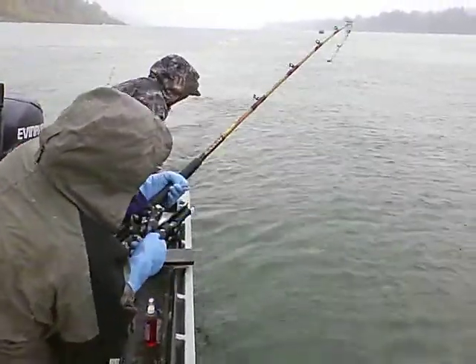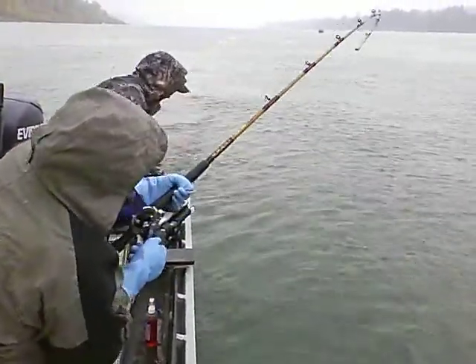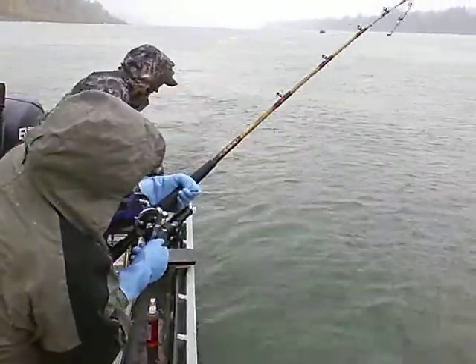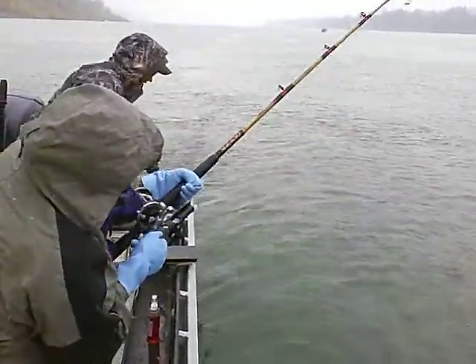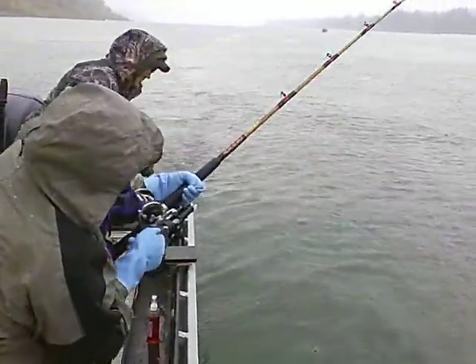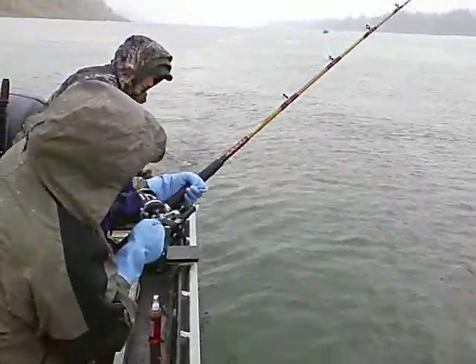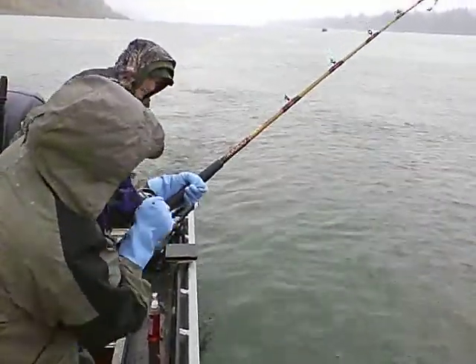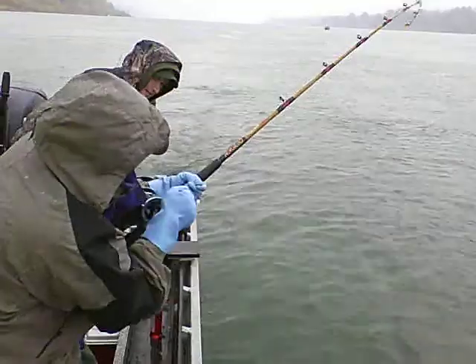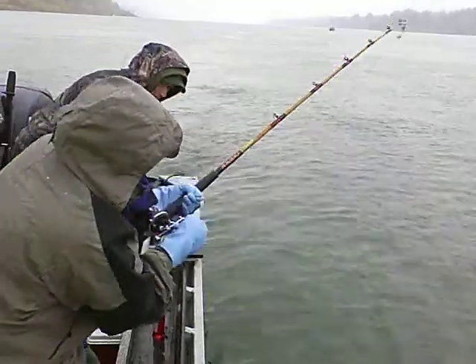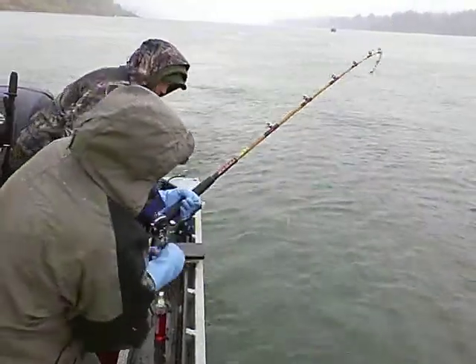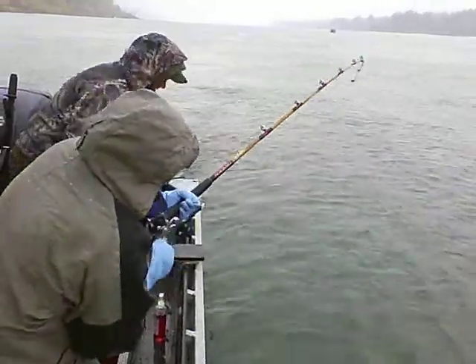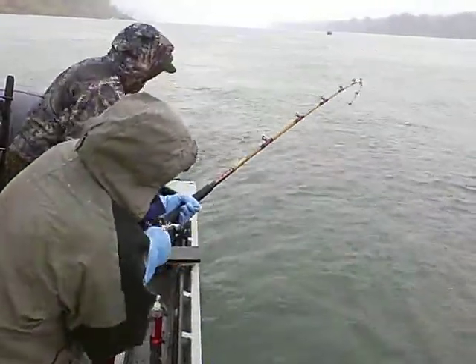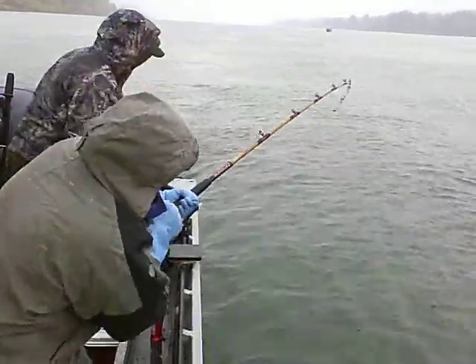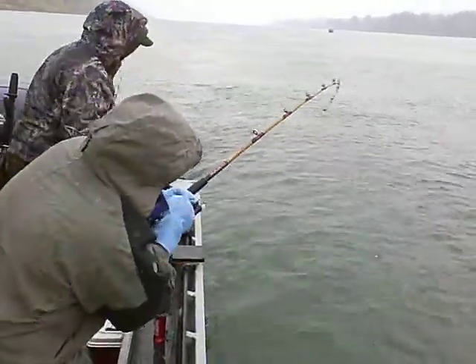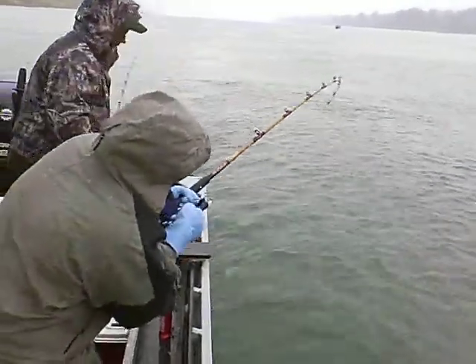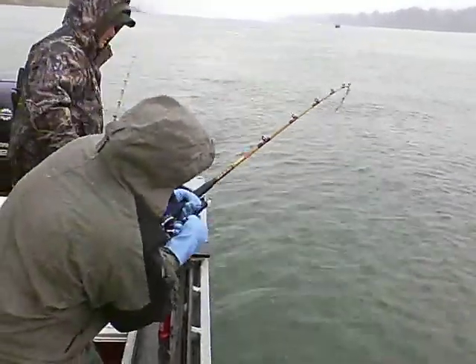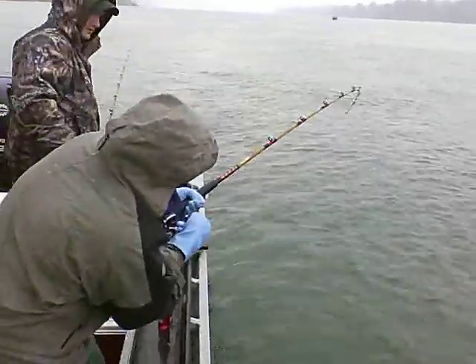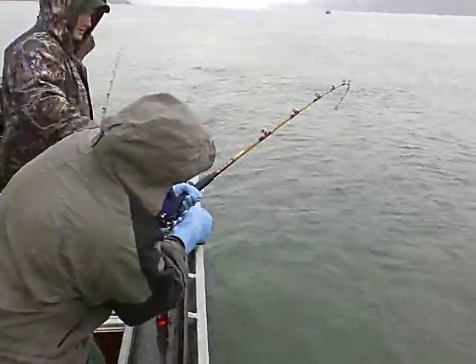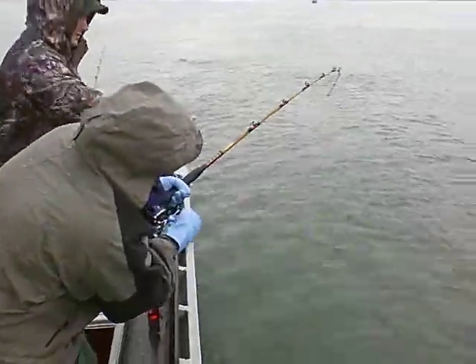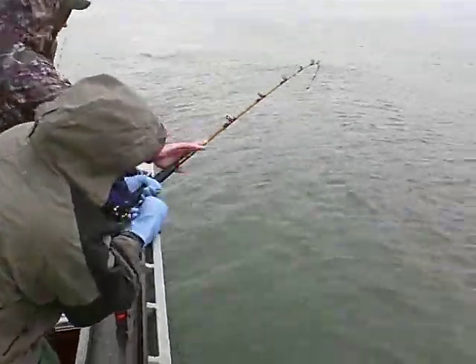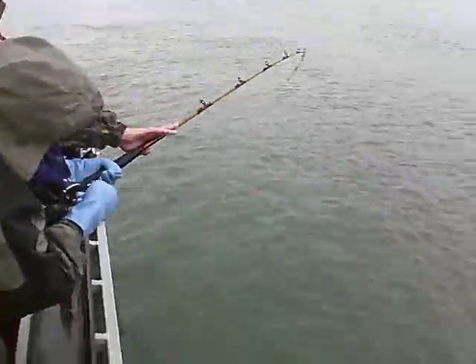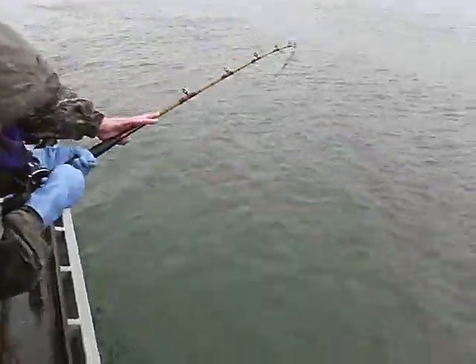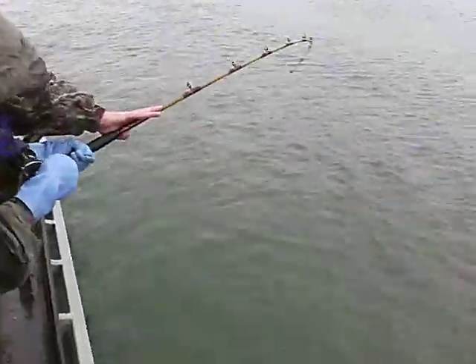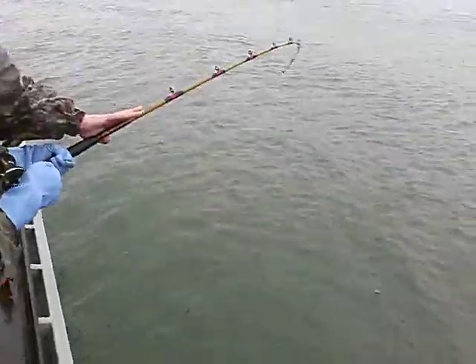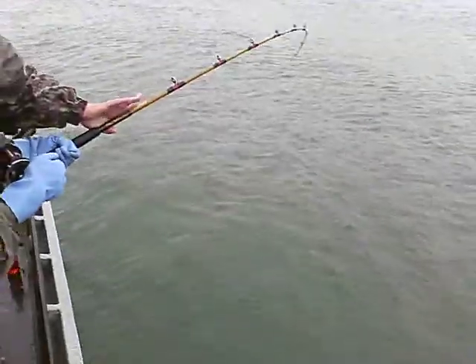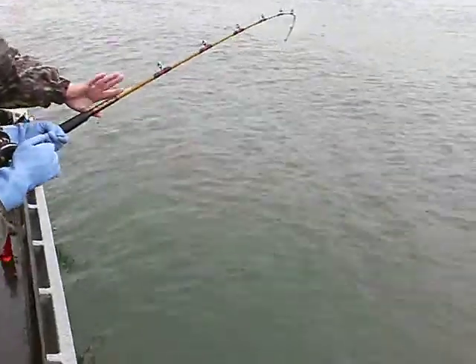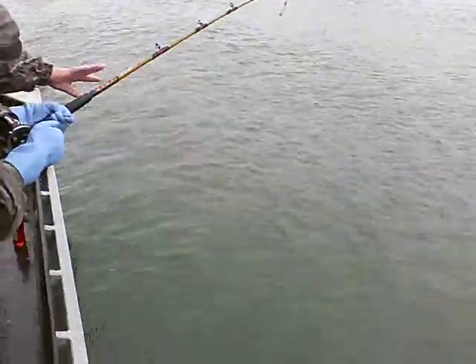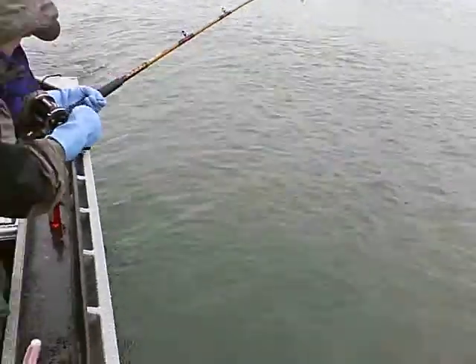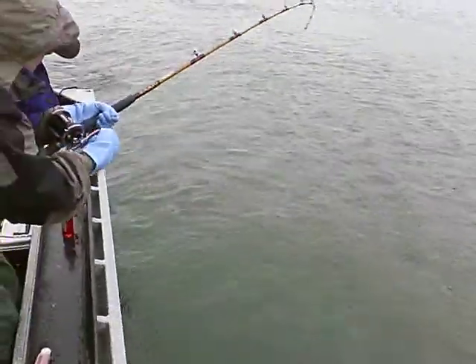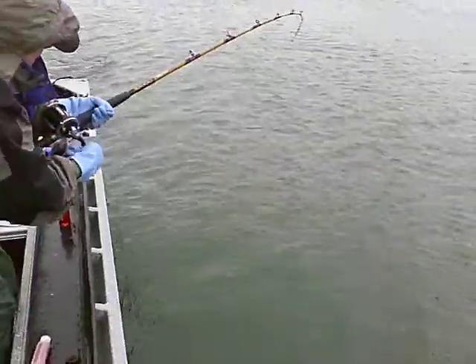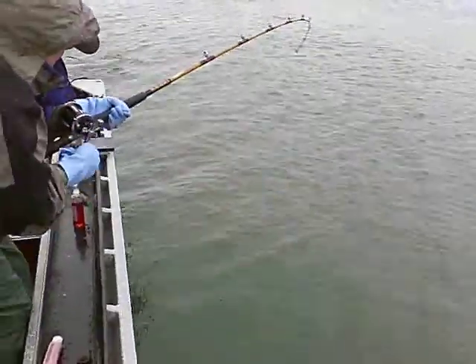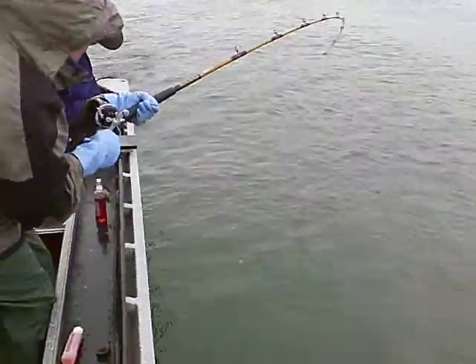Good job, that one's up. Okay, you want to get the tip away from the boat so you don't get scrubbing. There you go, perfect. There you go.